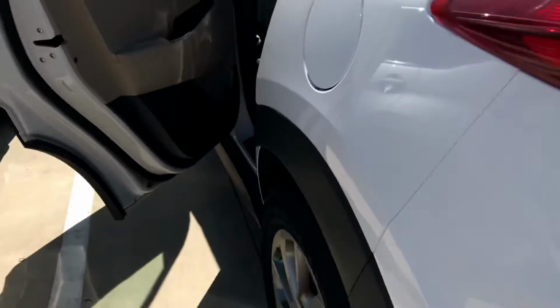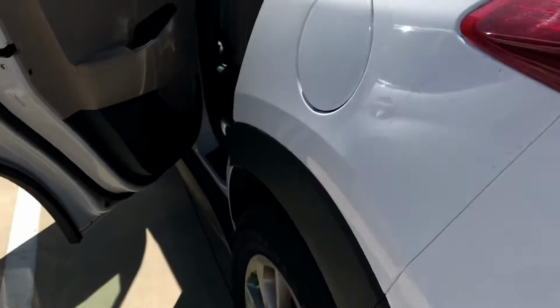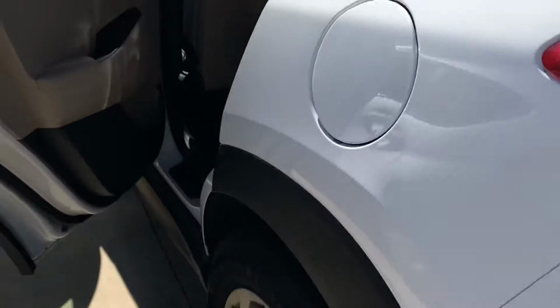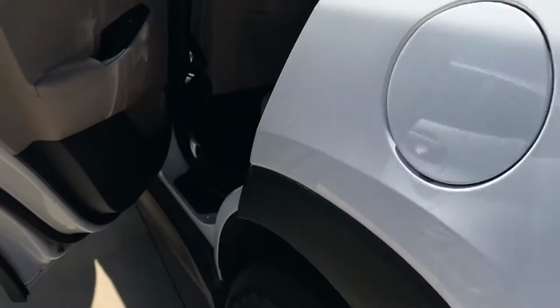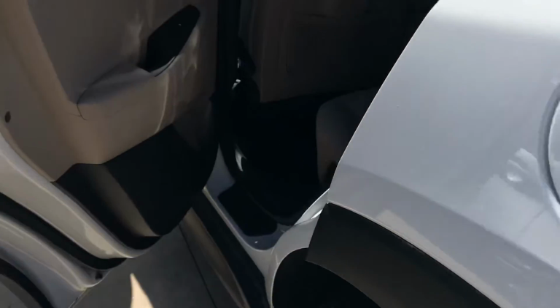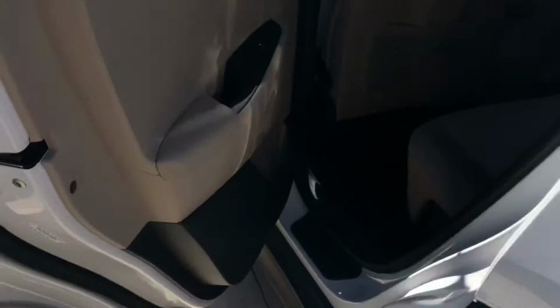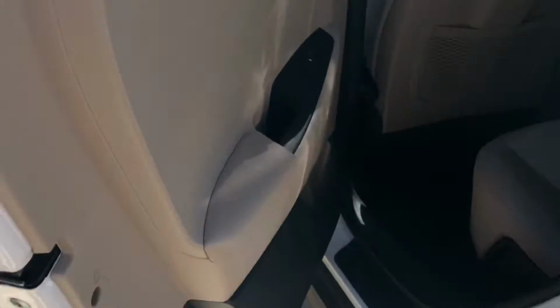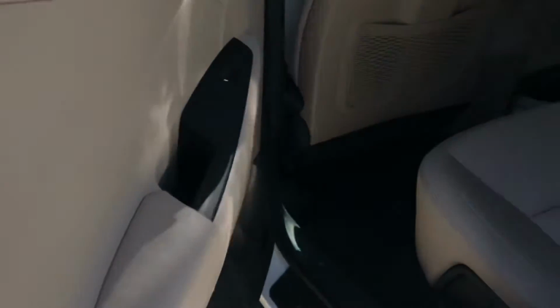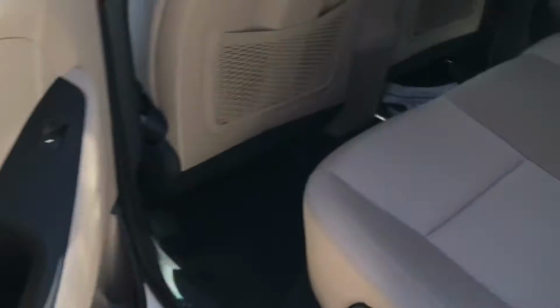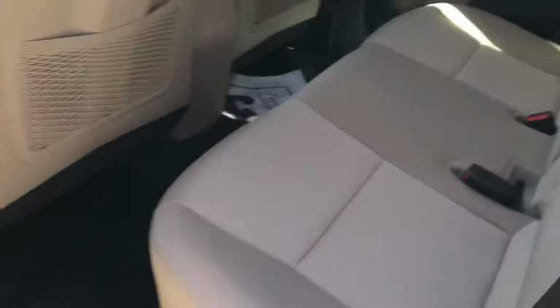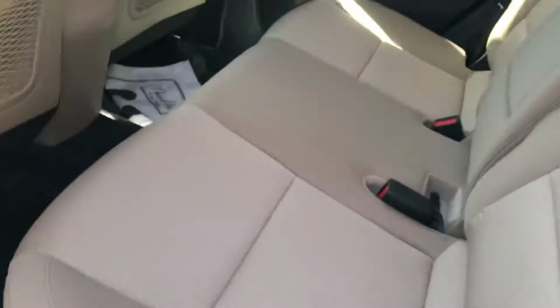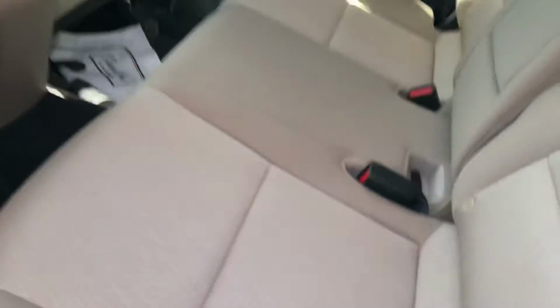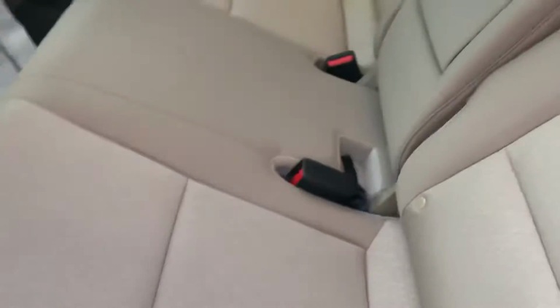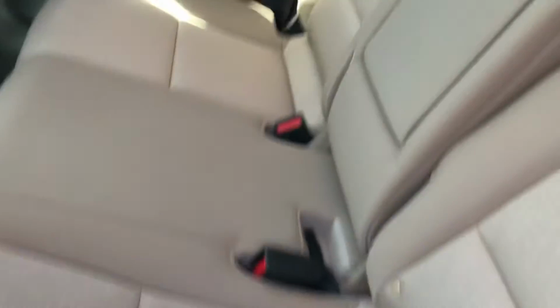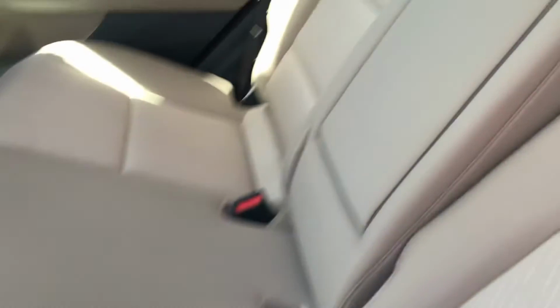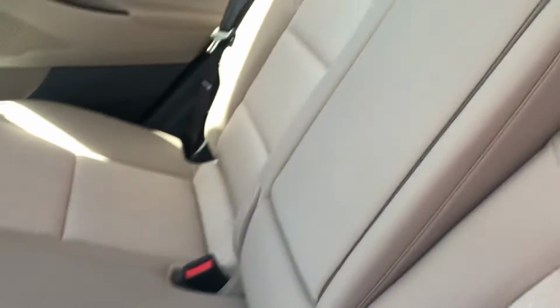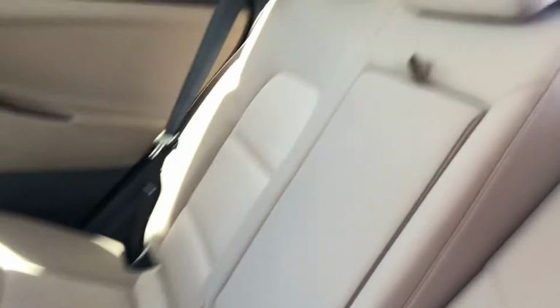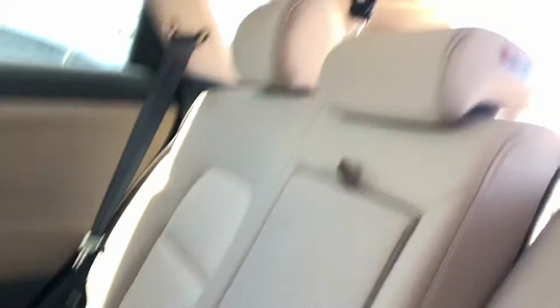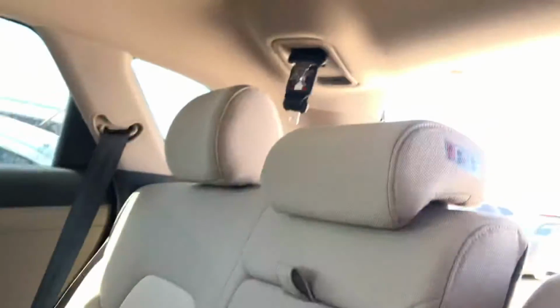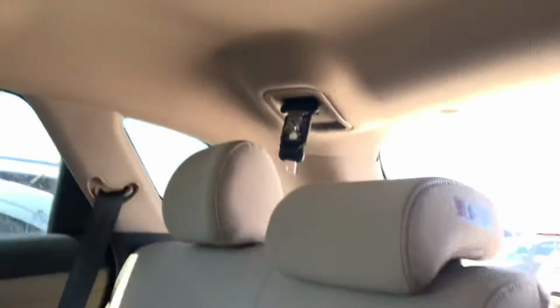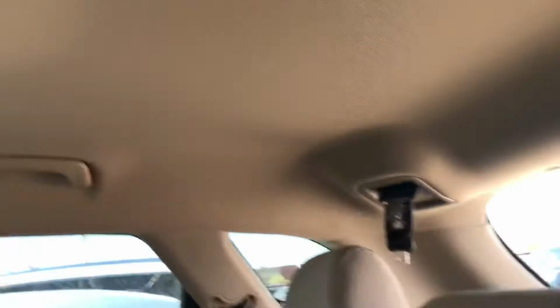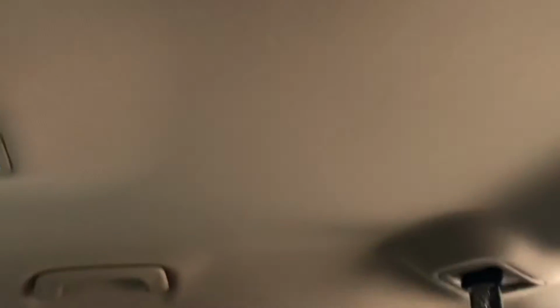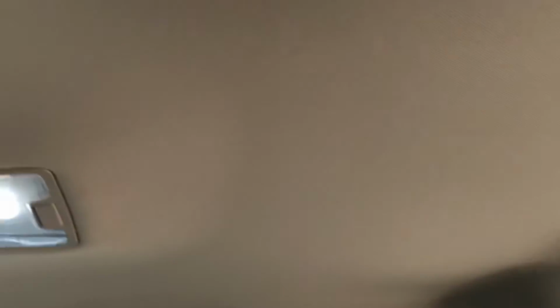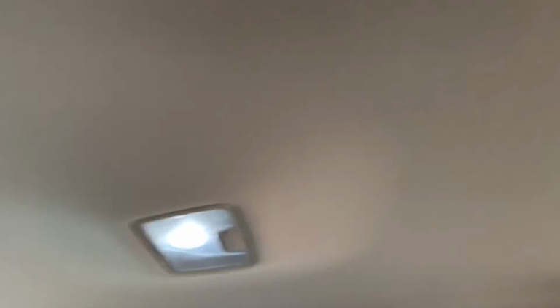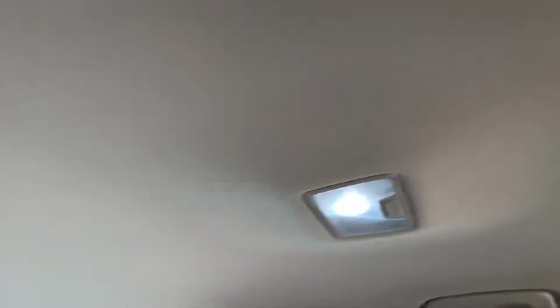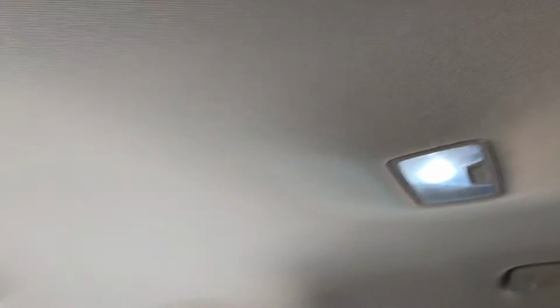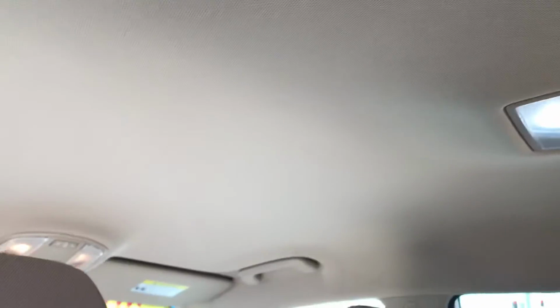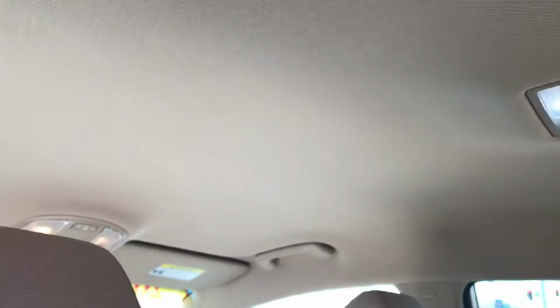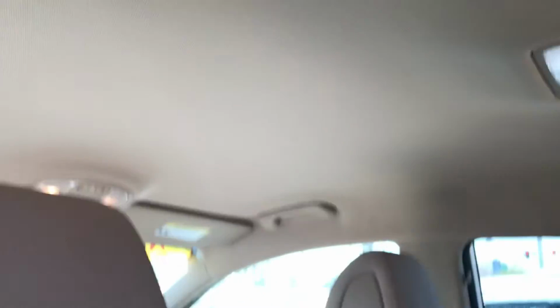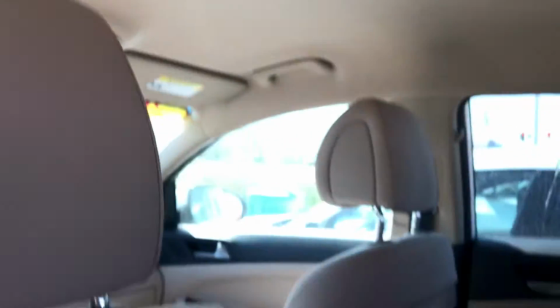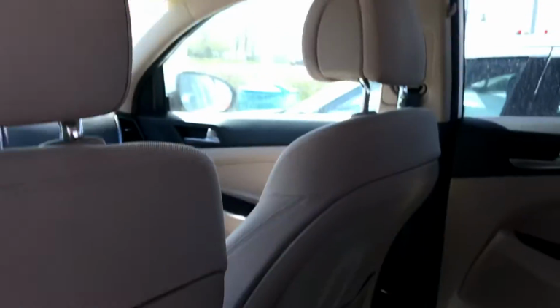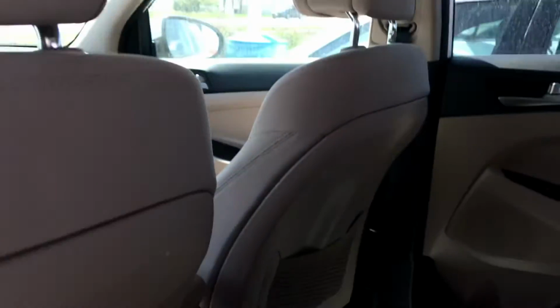Your ivory and black two-tone interior in here with cloth. No moon roof on this one.